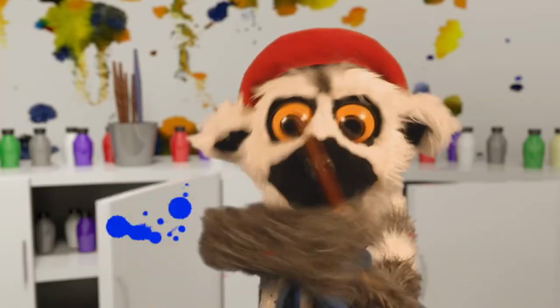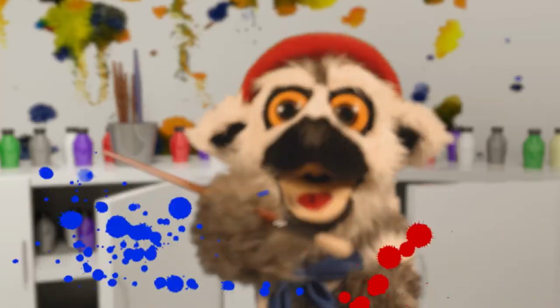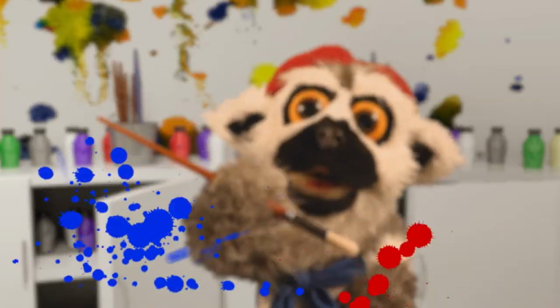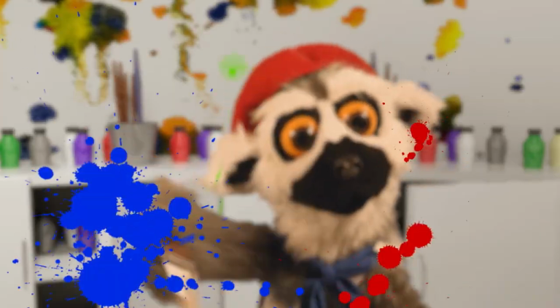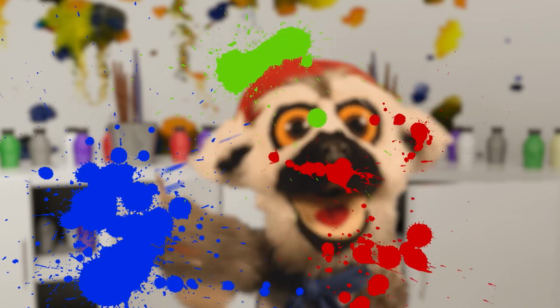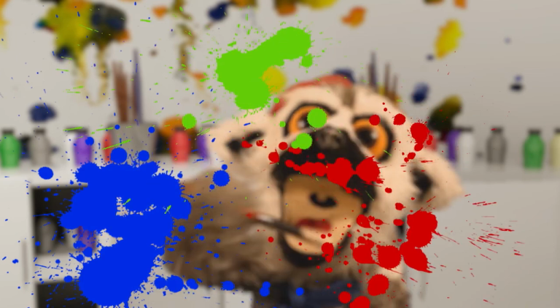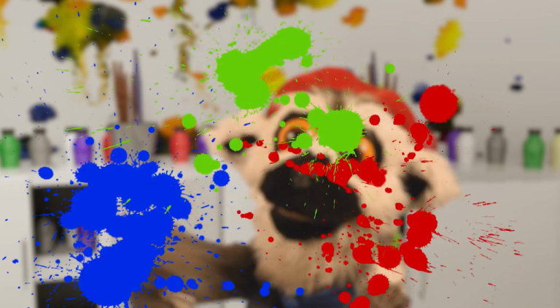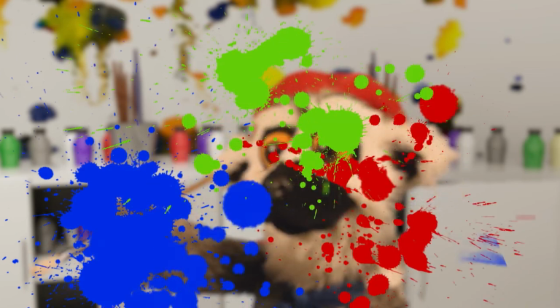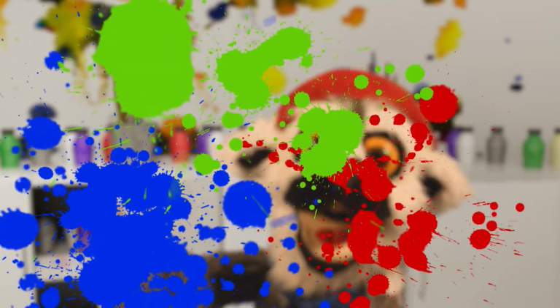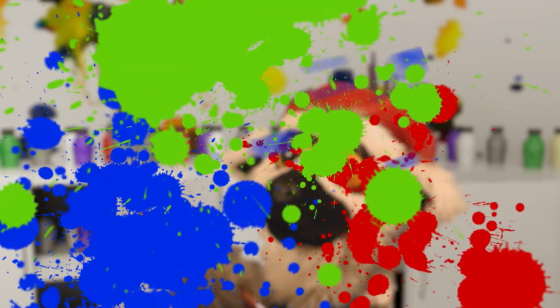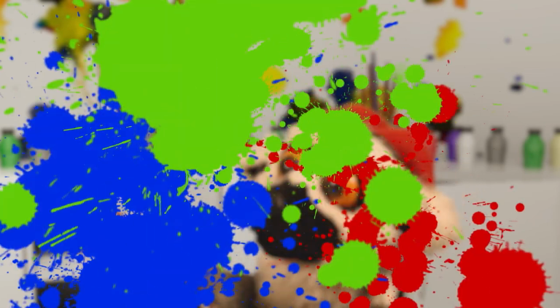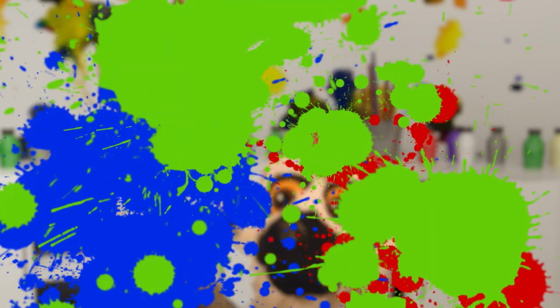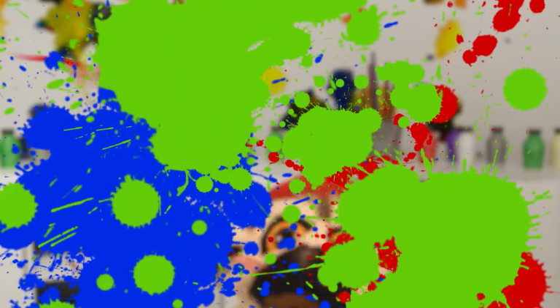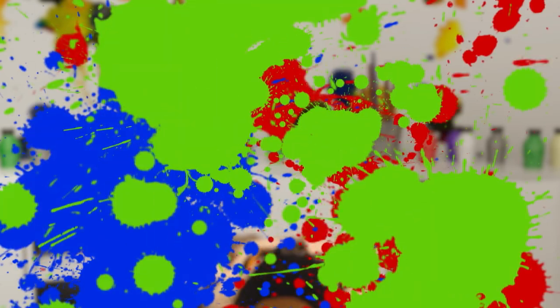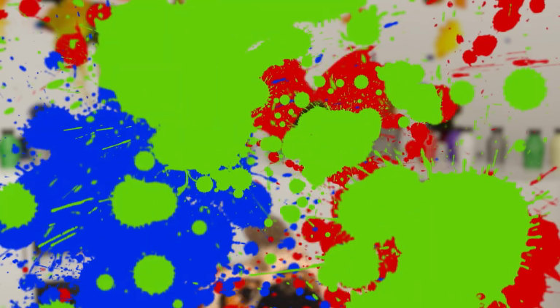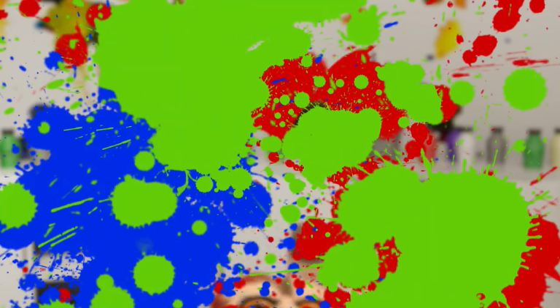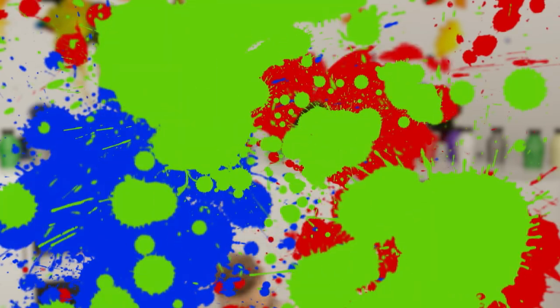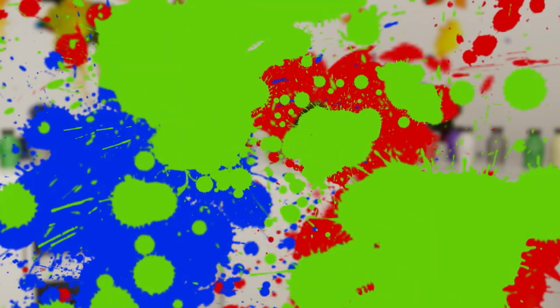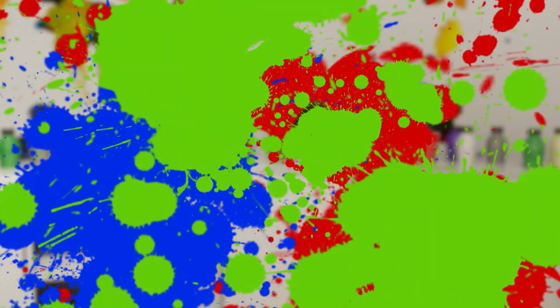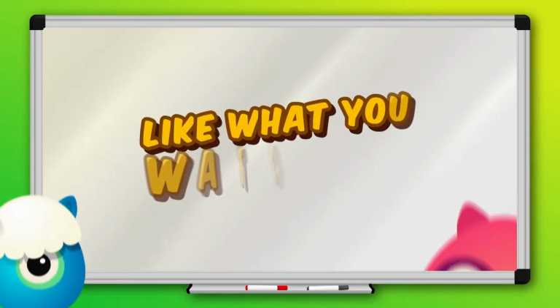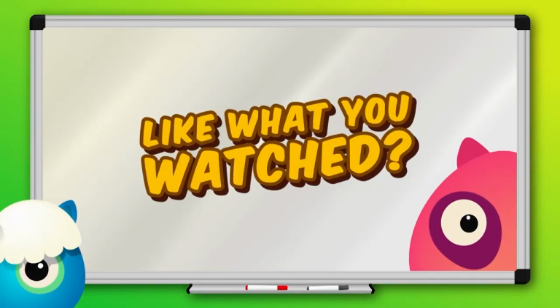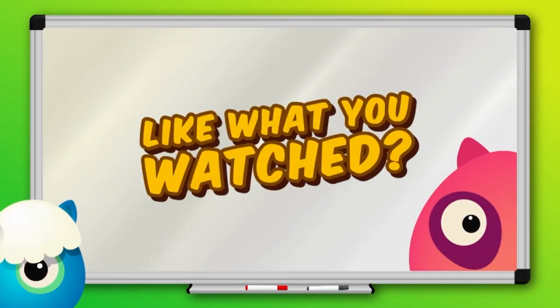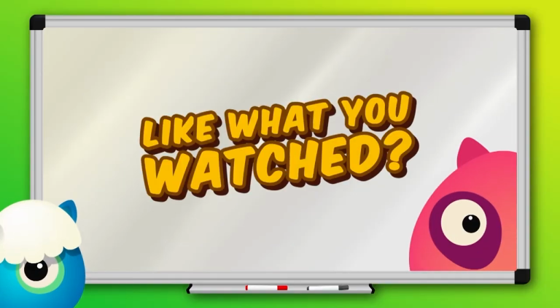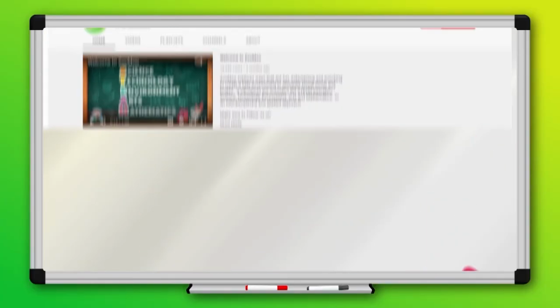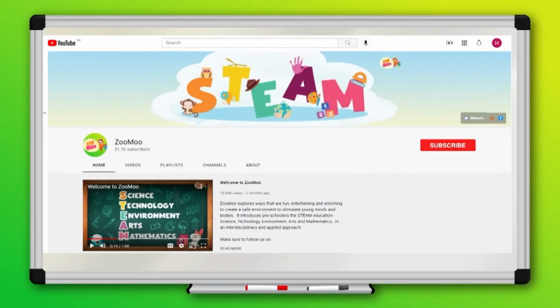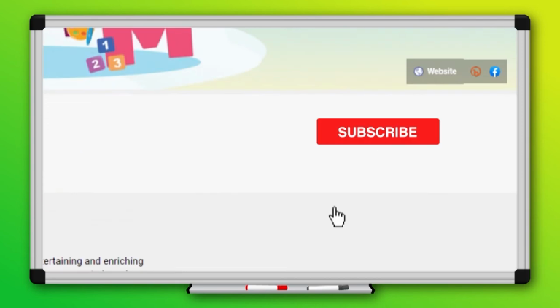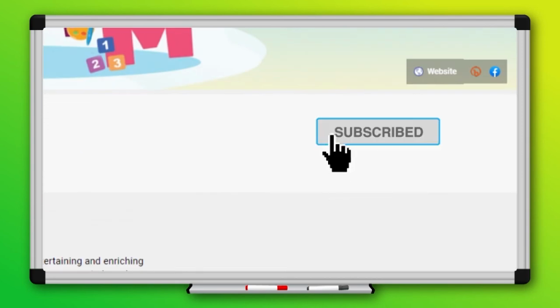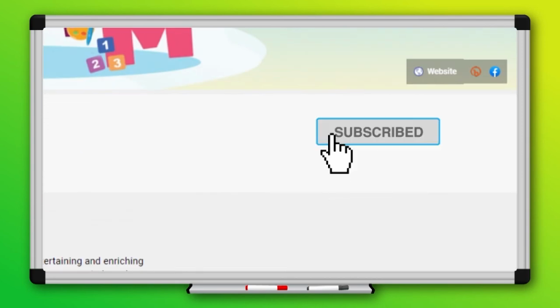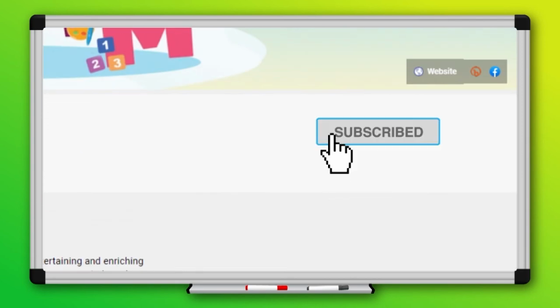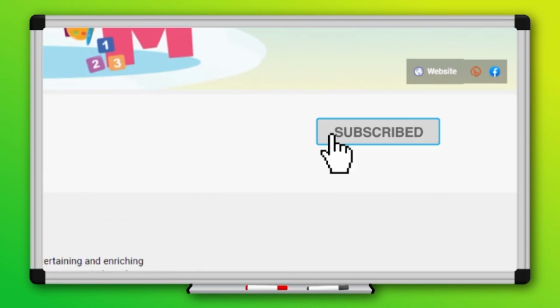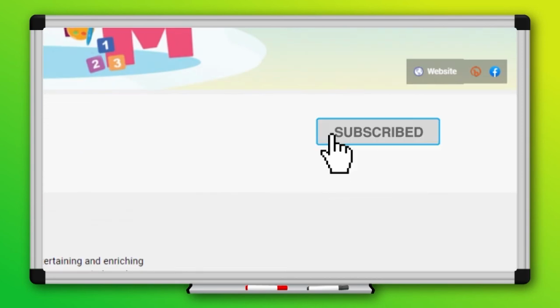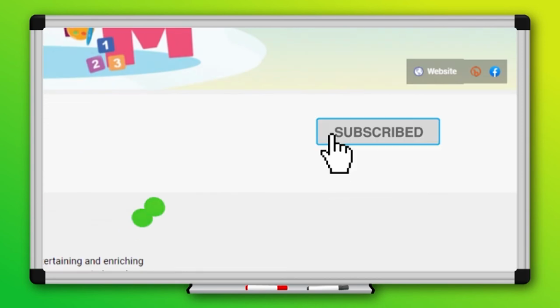Bye-bye! Au revoir! Oh, ho ho! Woo-hoo! Like what you watched? Give us a thumbs up! And hit the subscribe button!